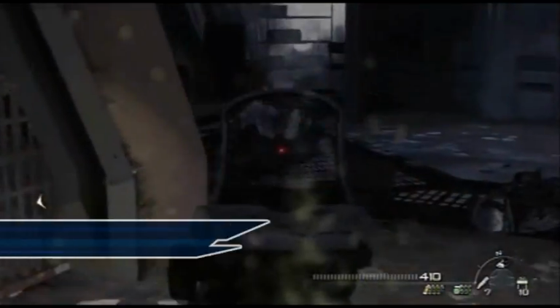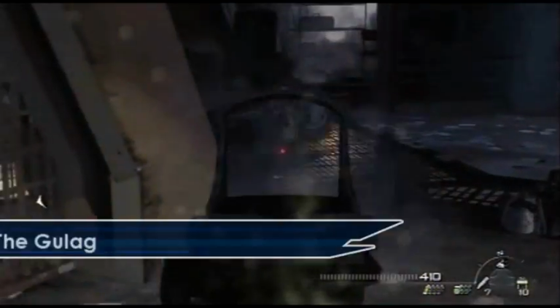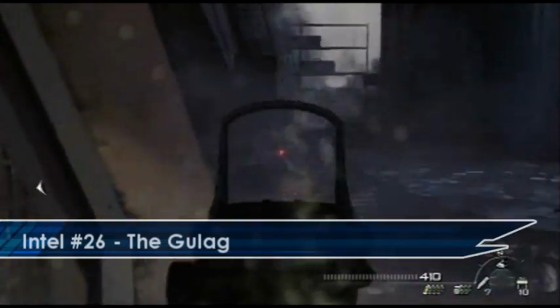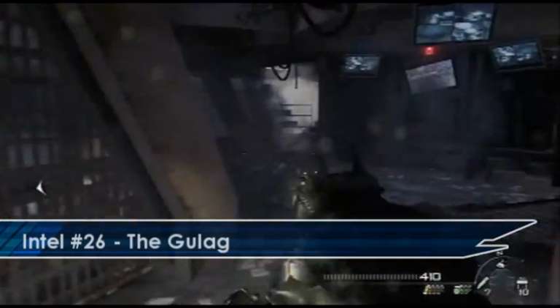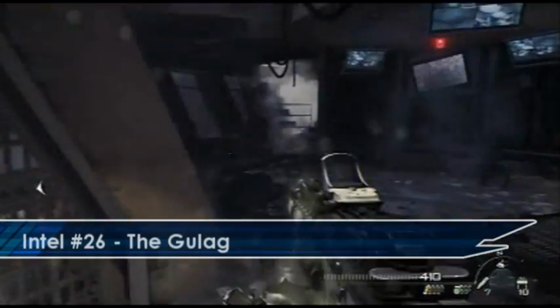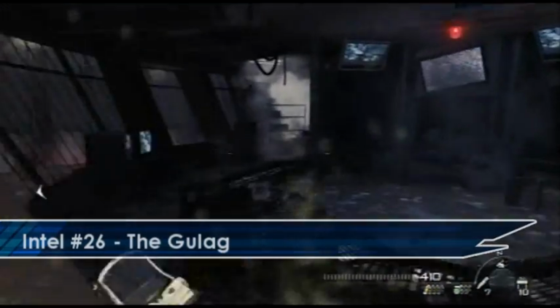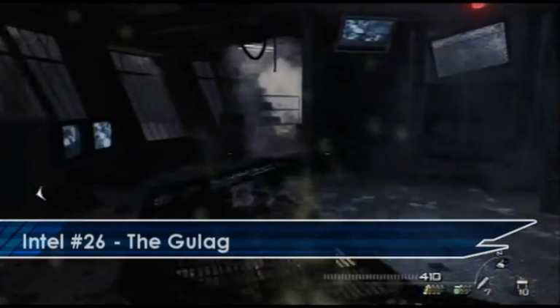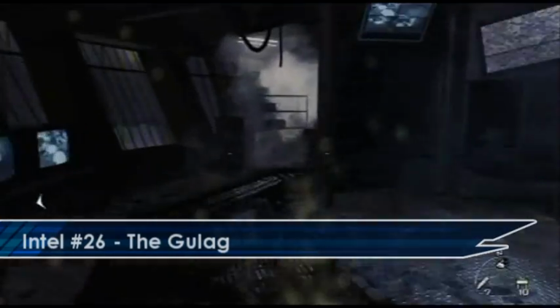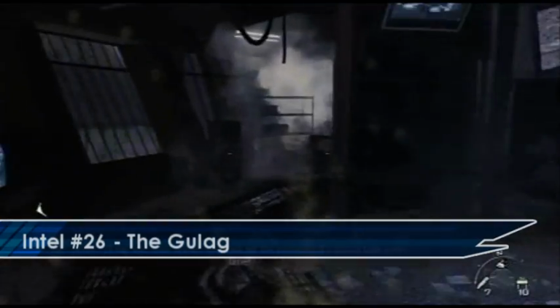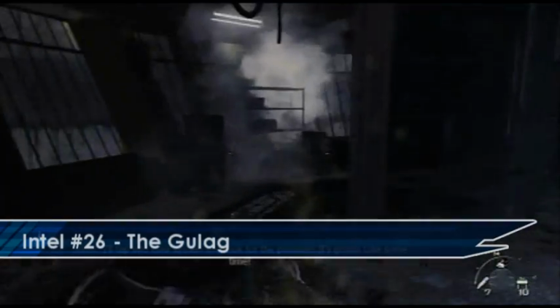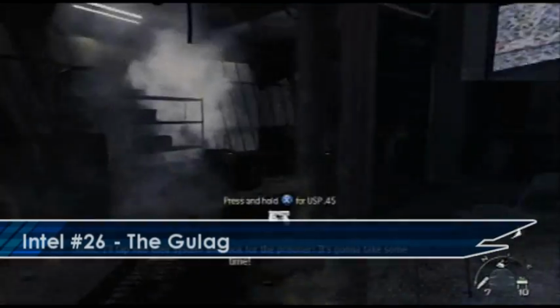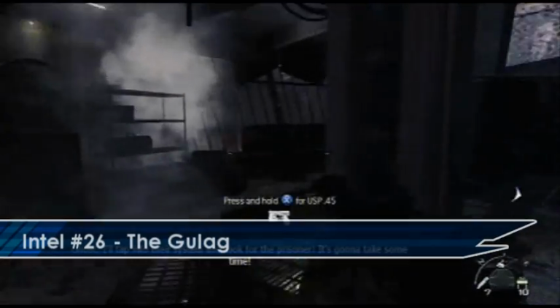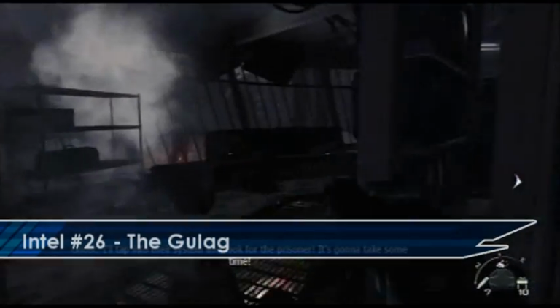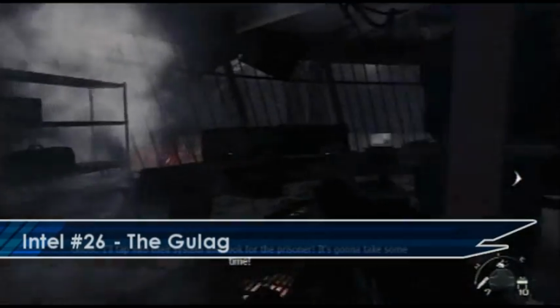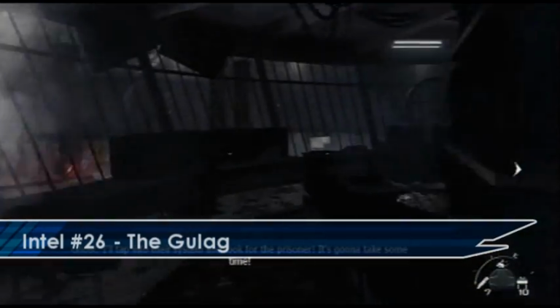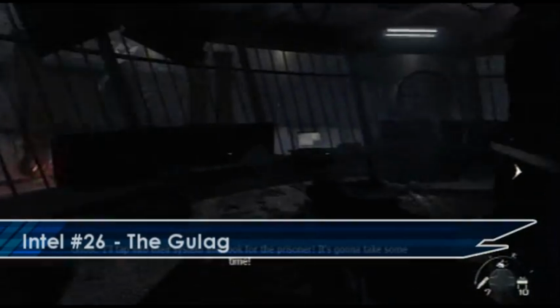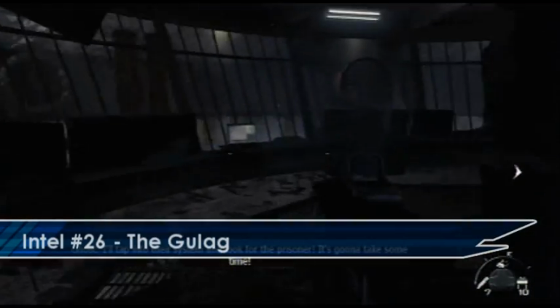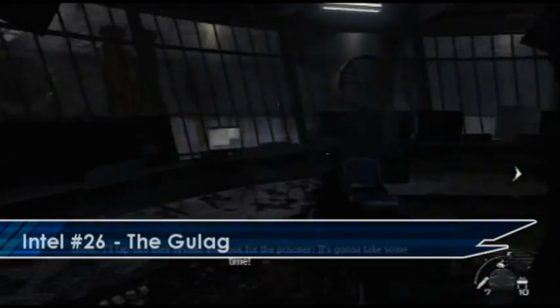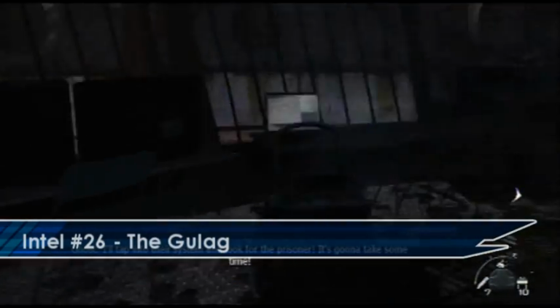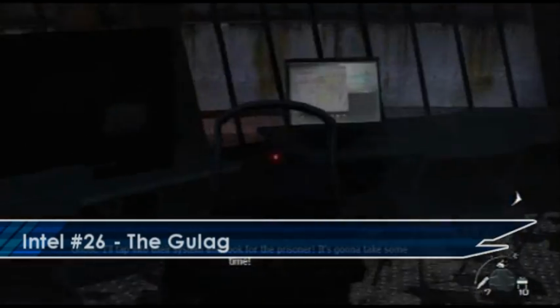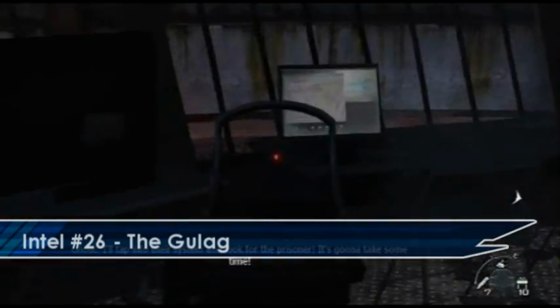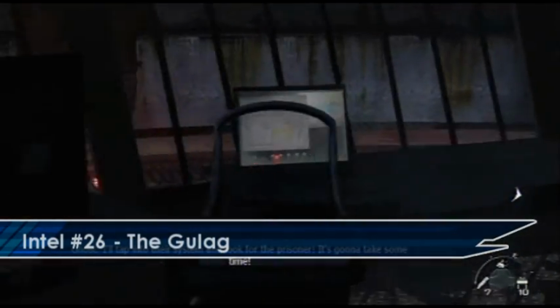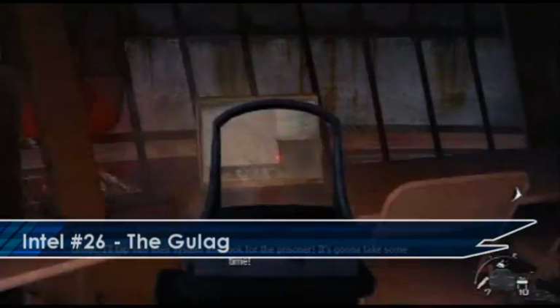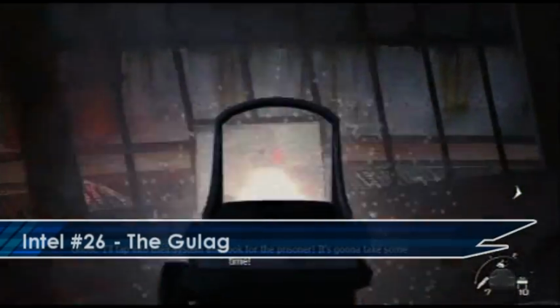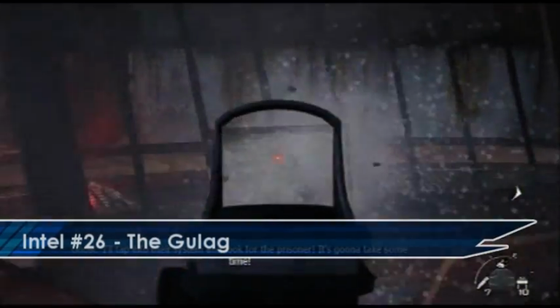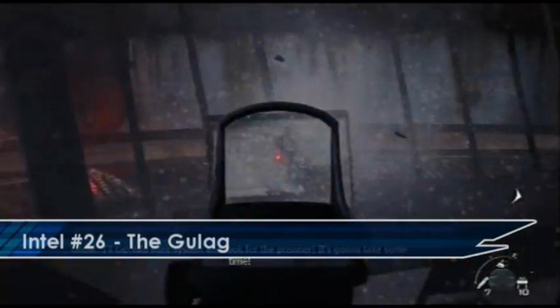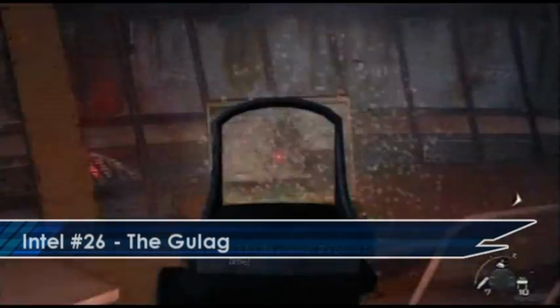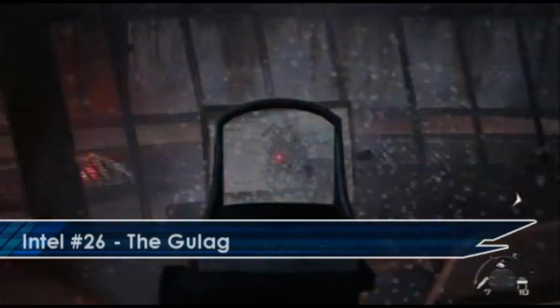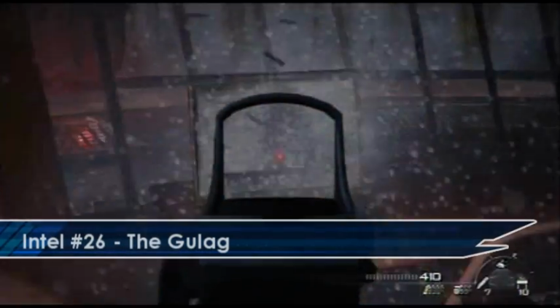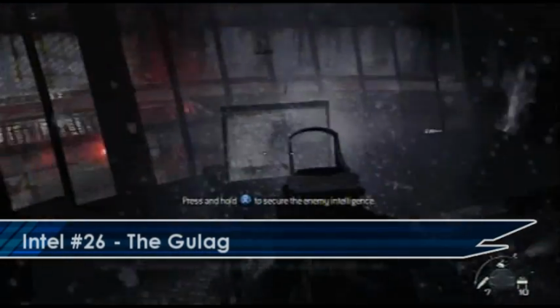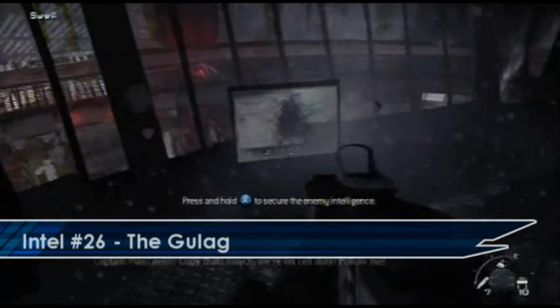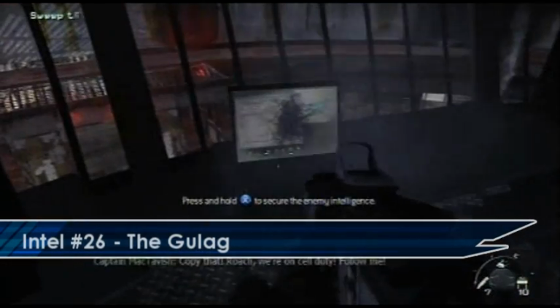Later on in the level you will come across this control room here. If you go round the back you will find the Intel laid on a desk.